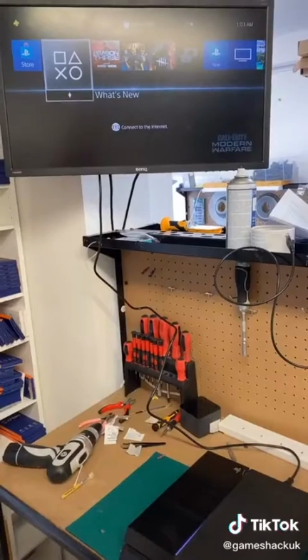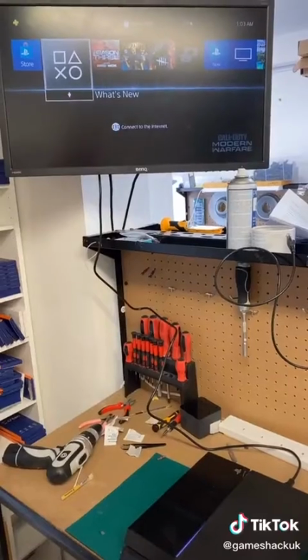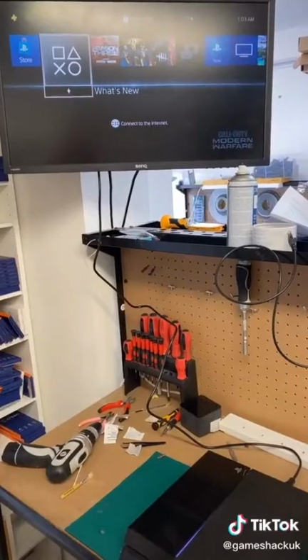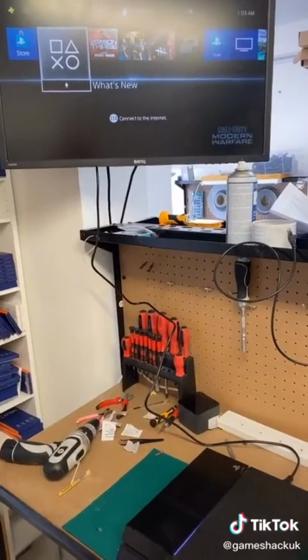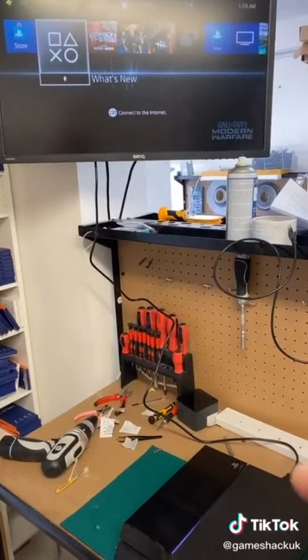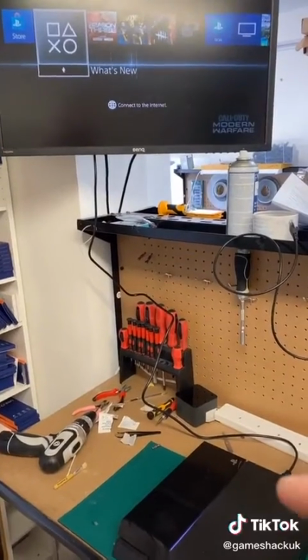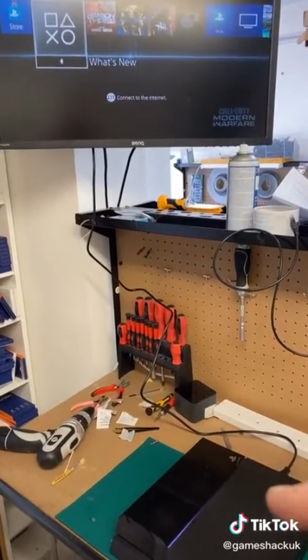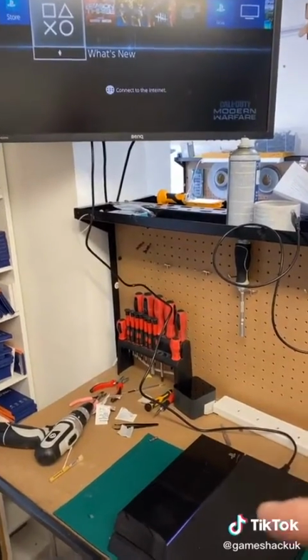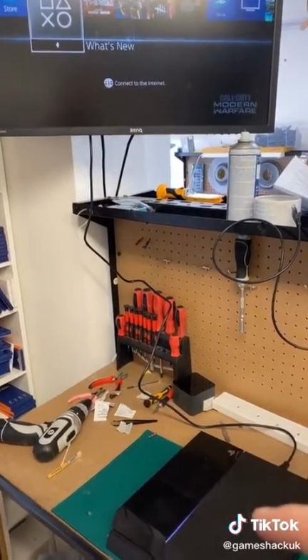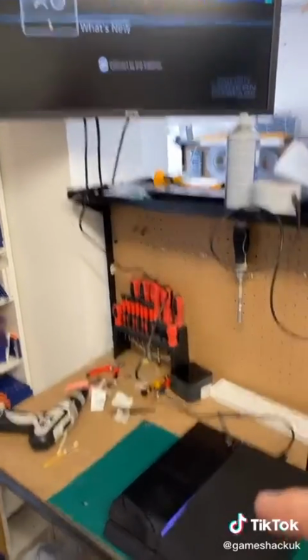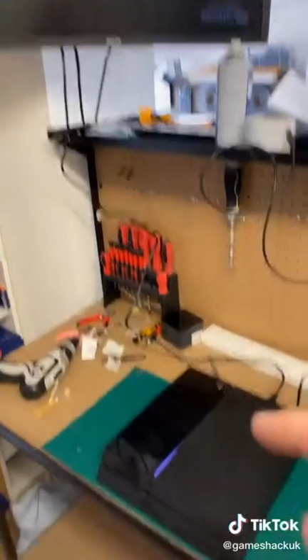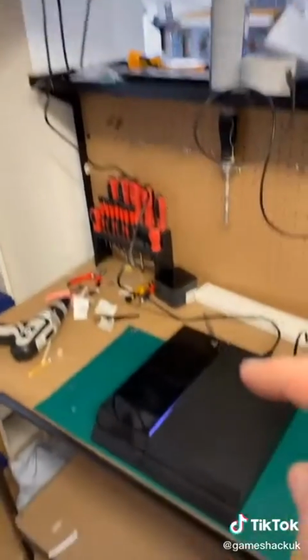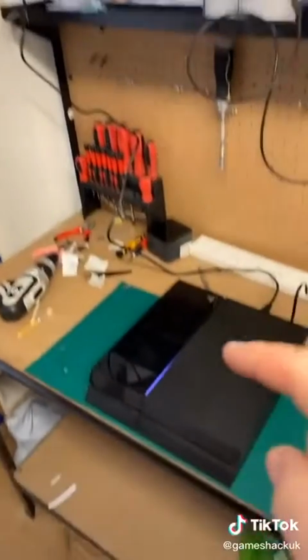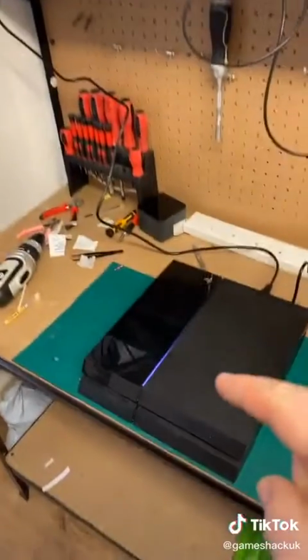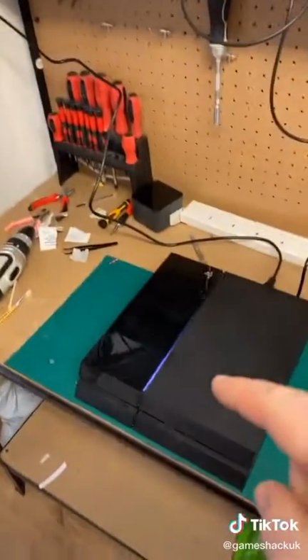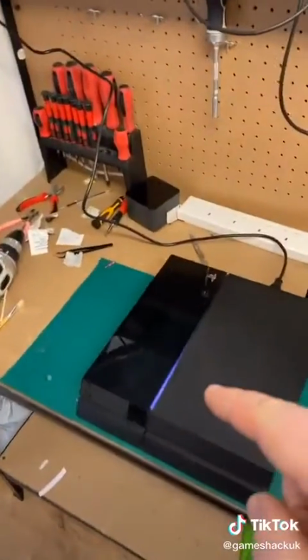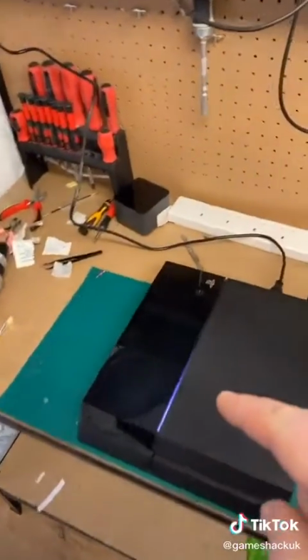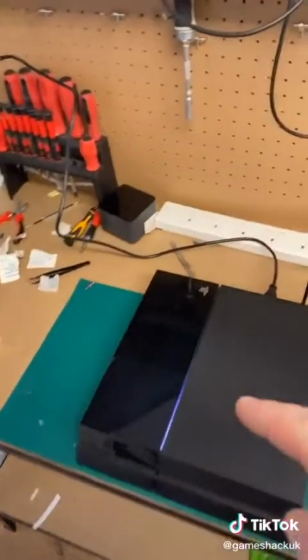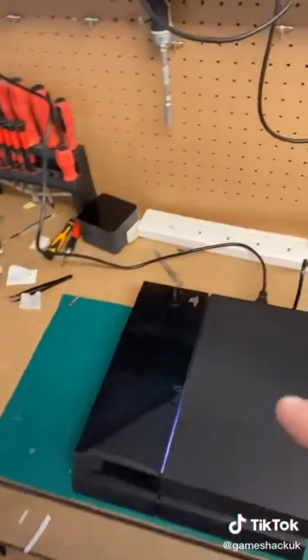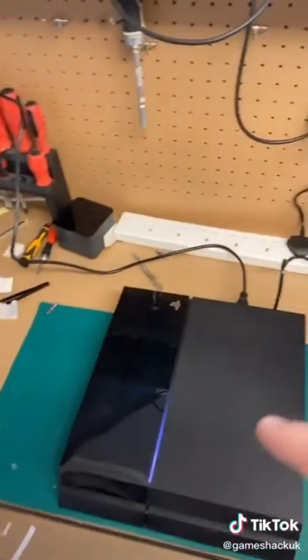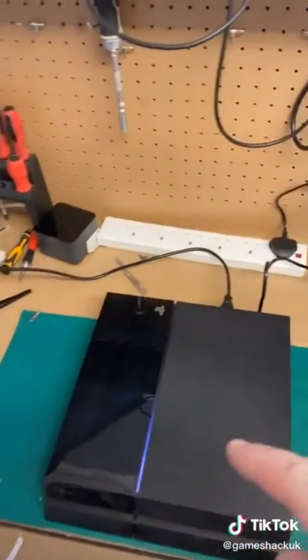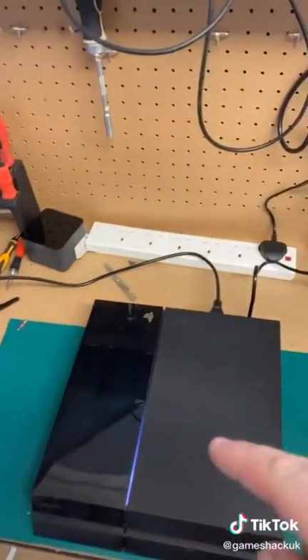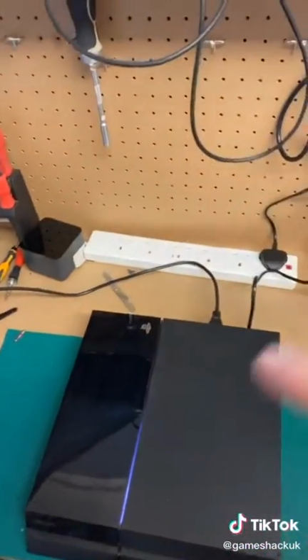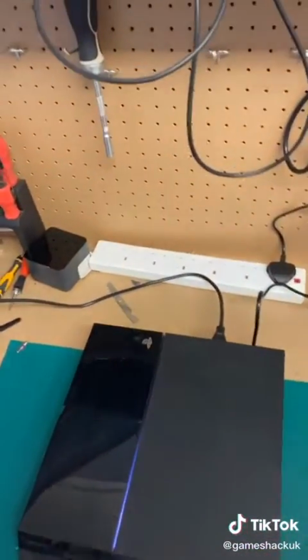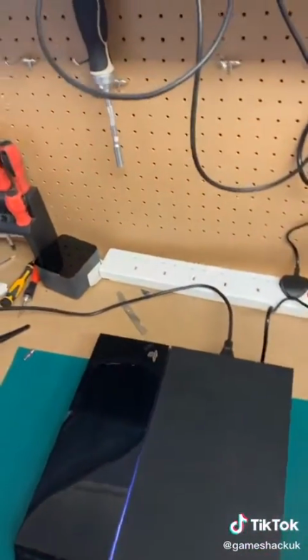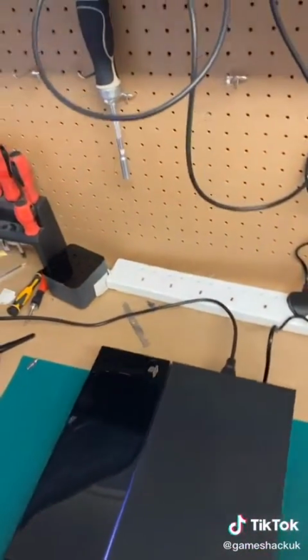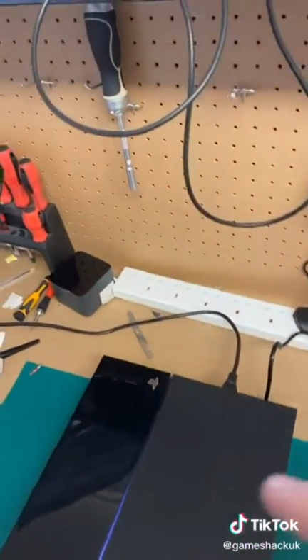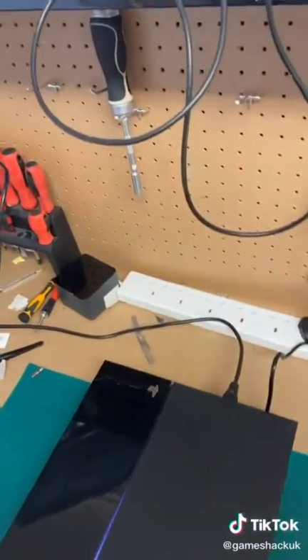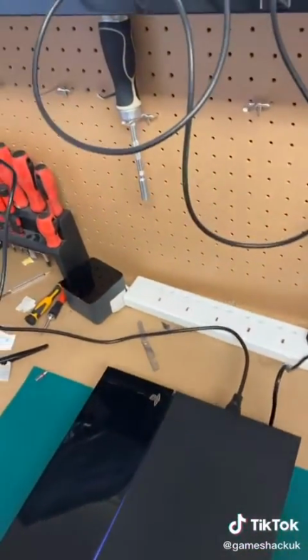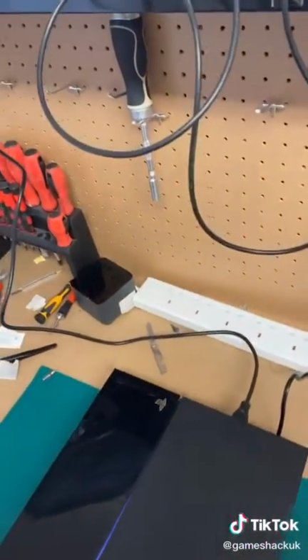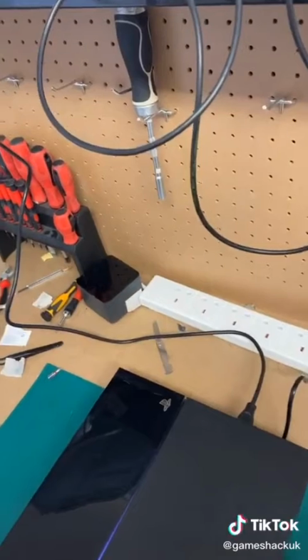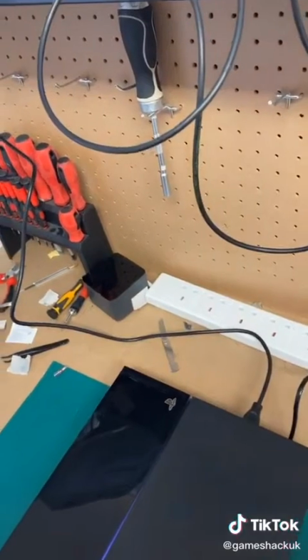After a couple of hours running your favourite game, your console is still silent and it is sorted. Thank you very much, Mark, for sending this console in.